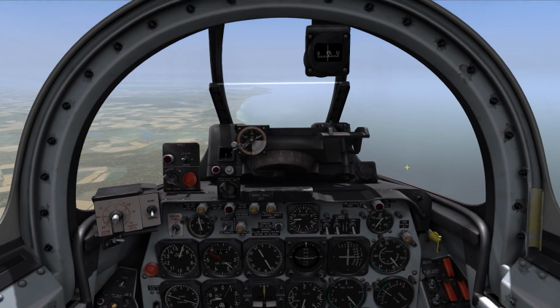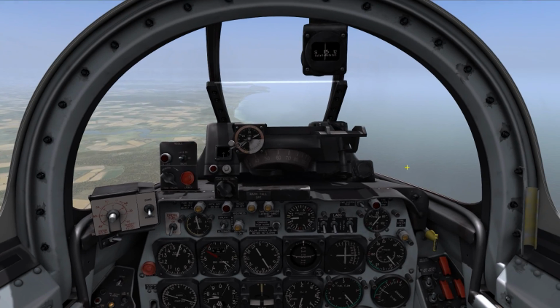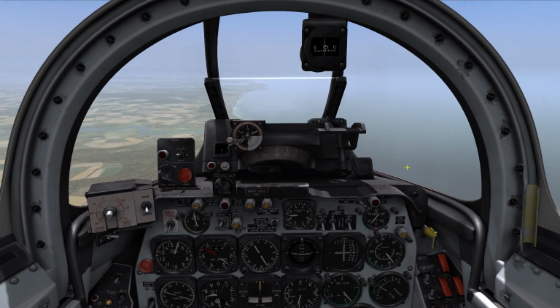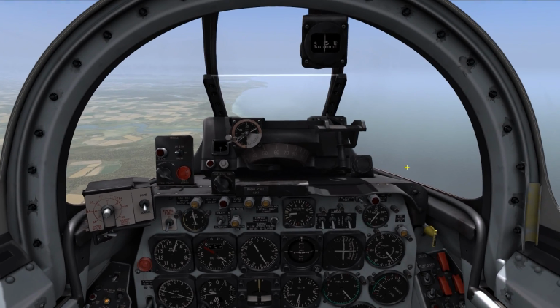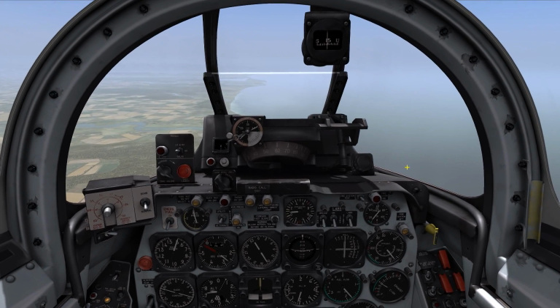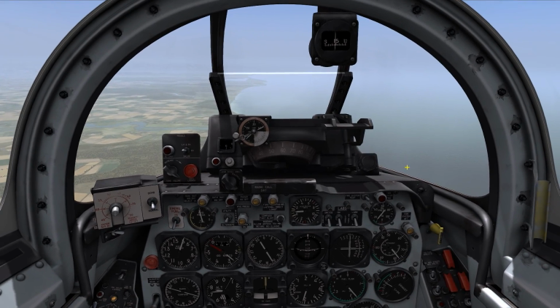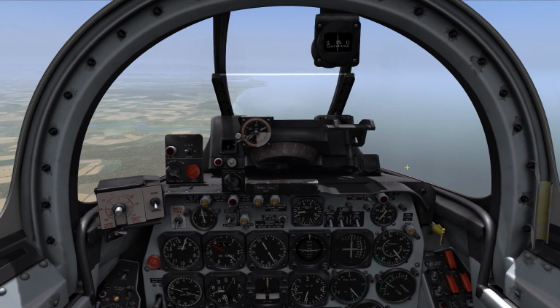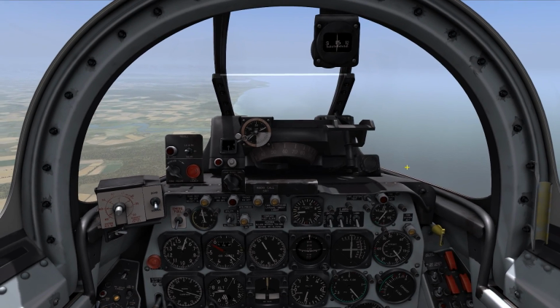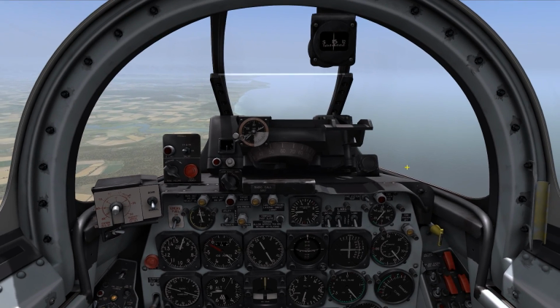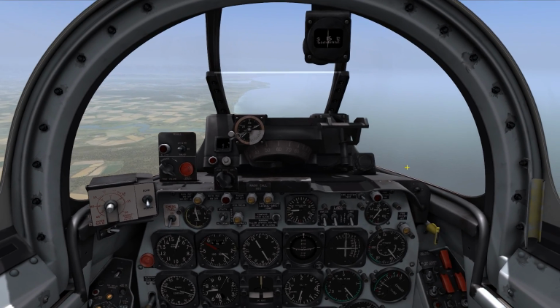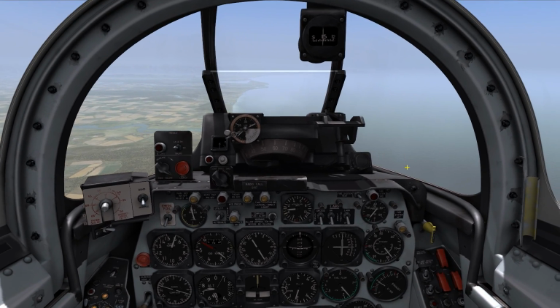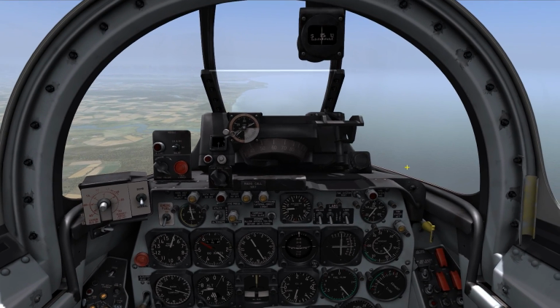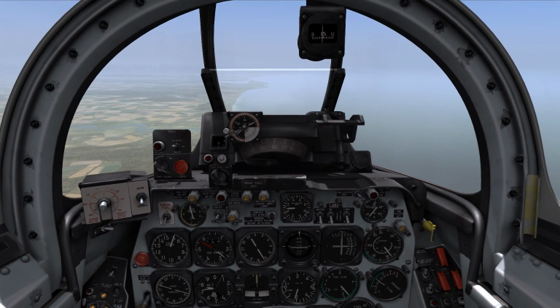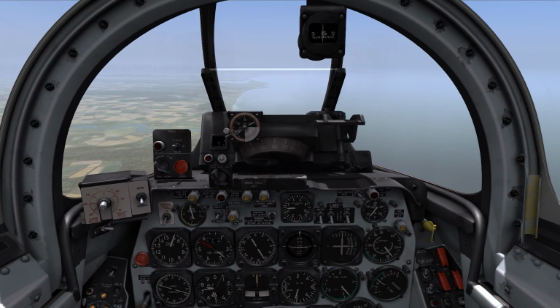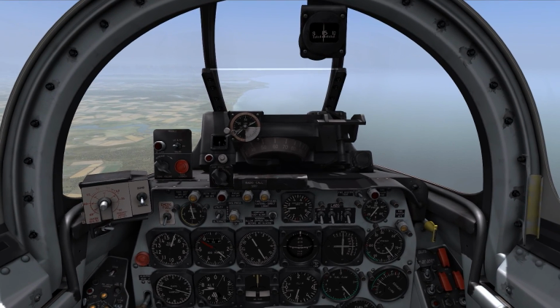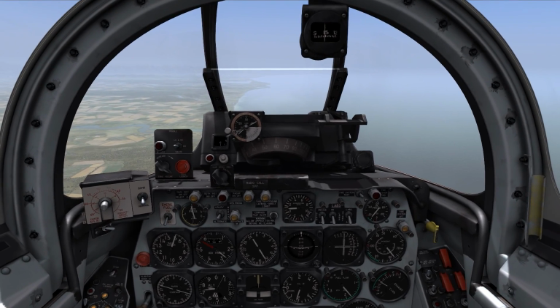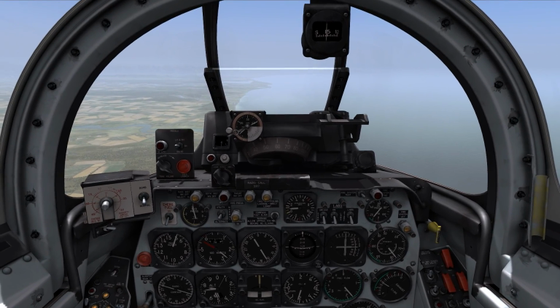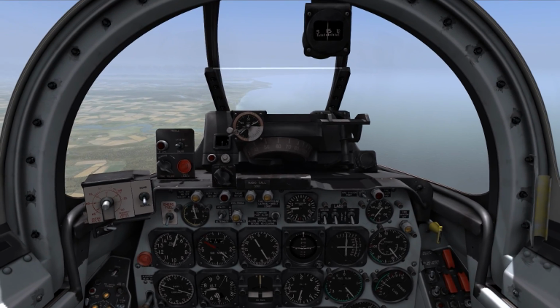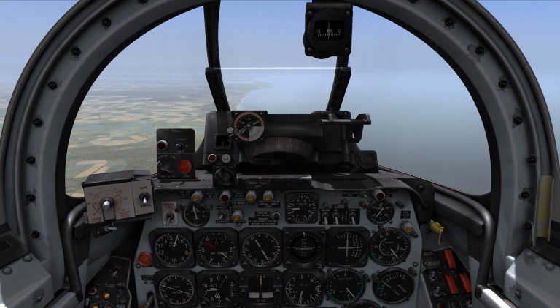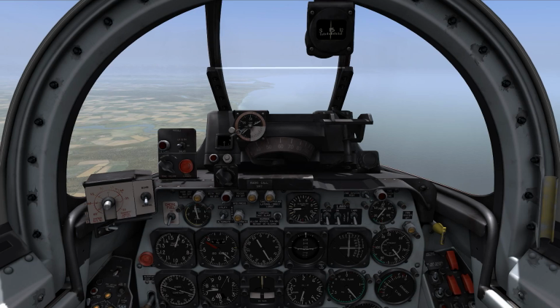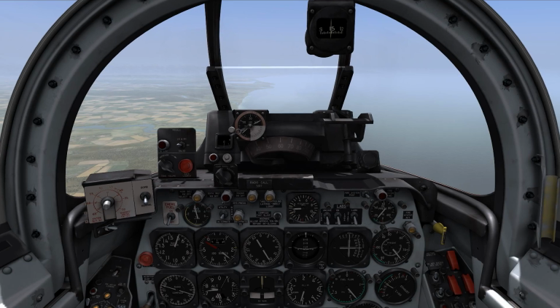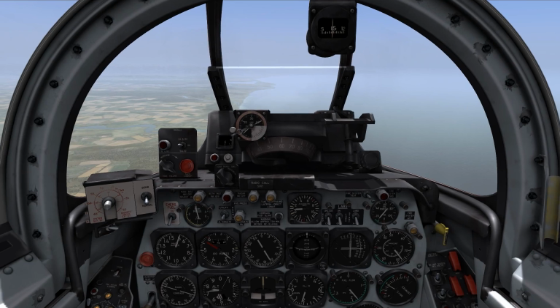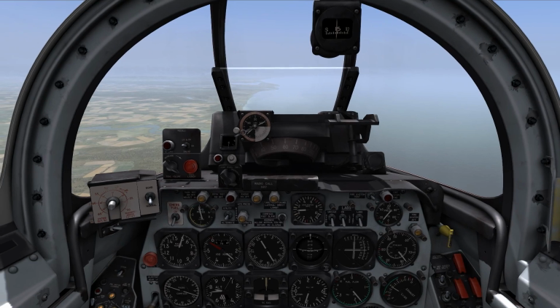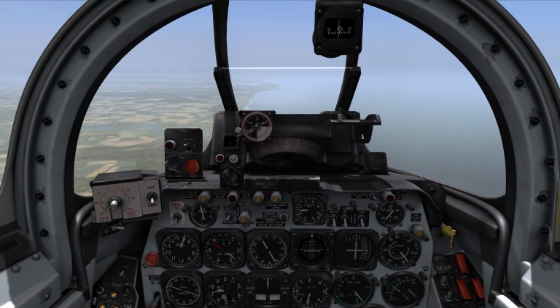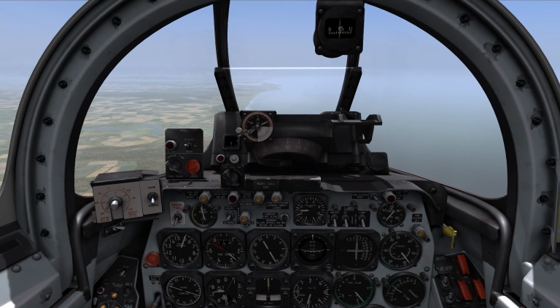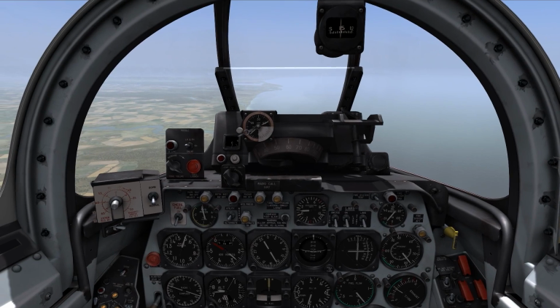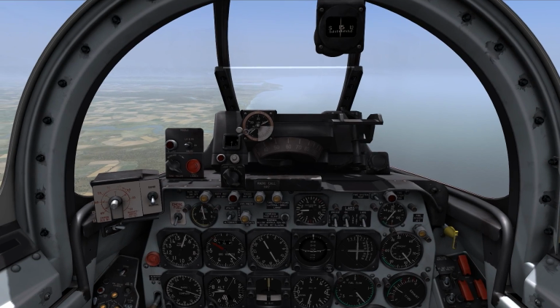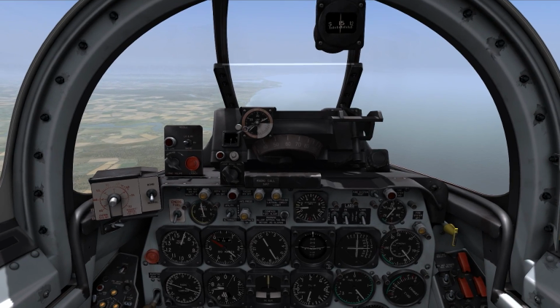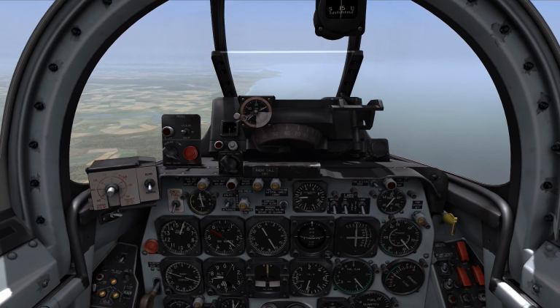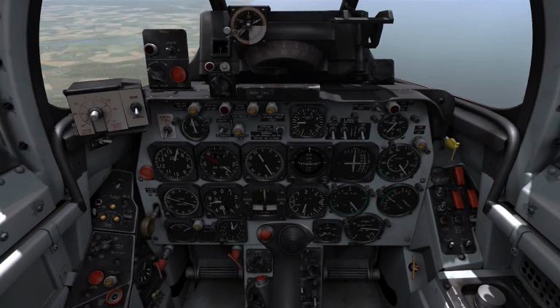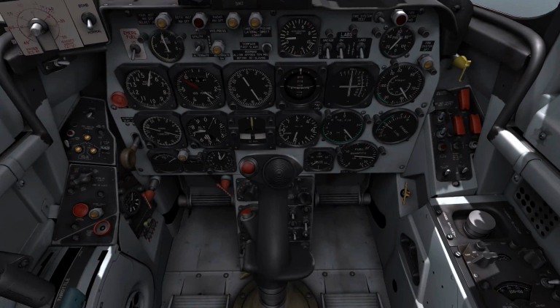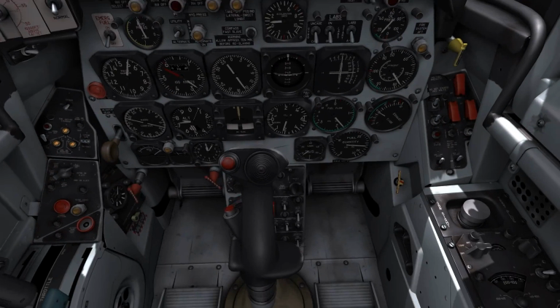Hello, my name is John and today we are looking at the F-86 Sabre again and I want to show you how to use the guns for air-to-air combat.